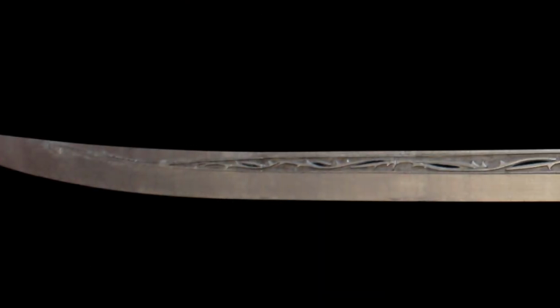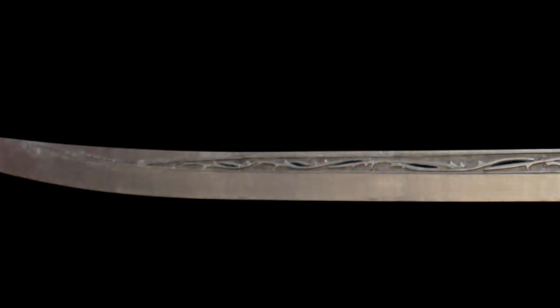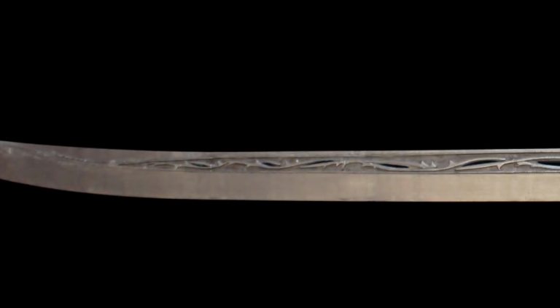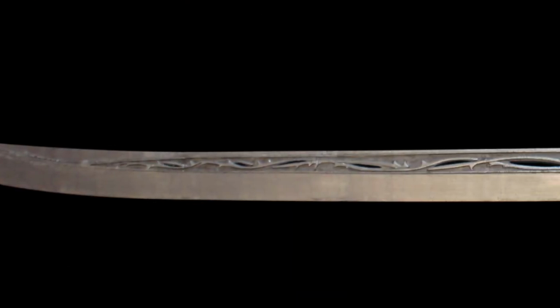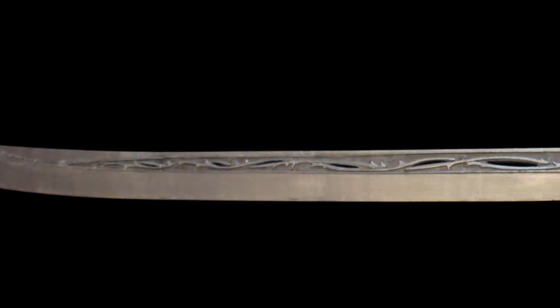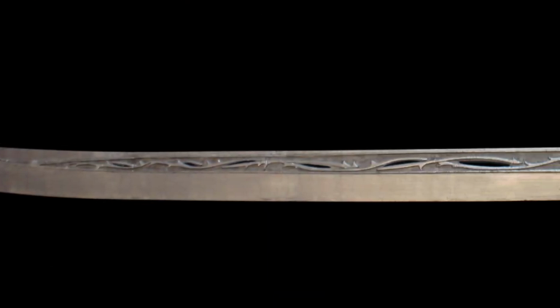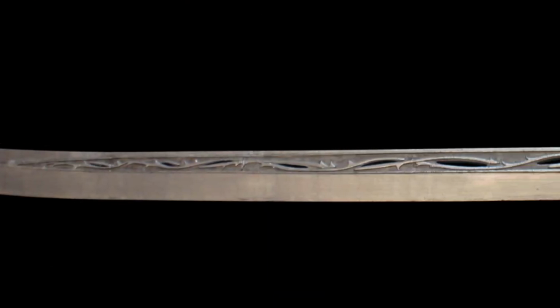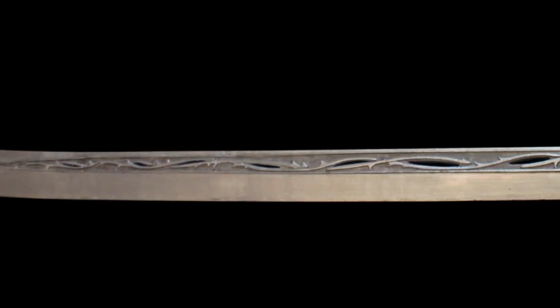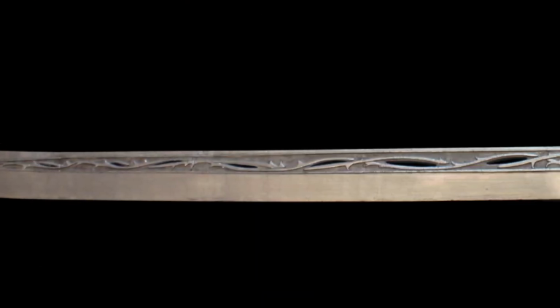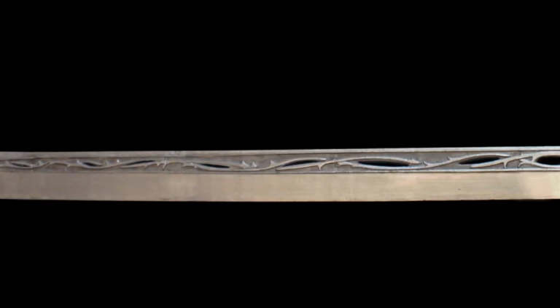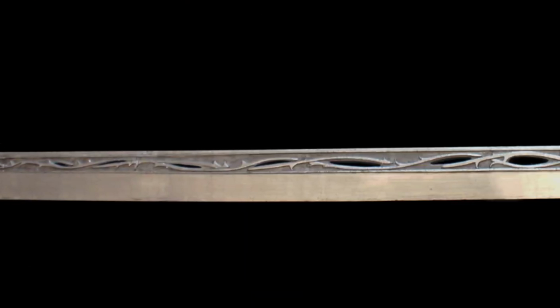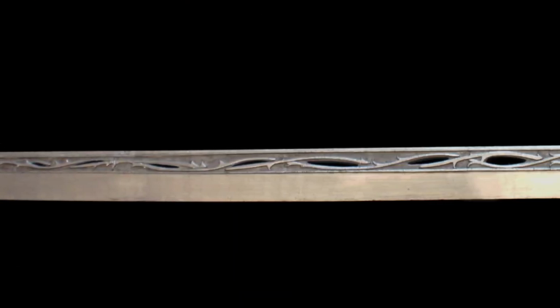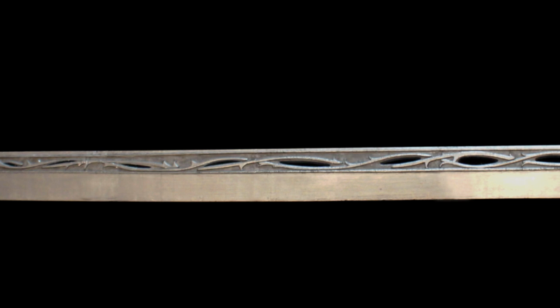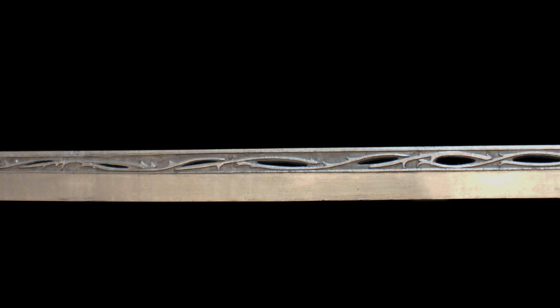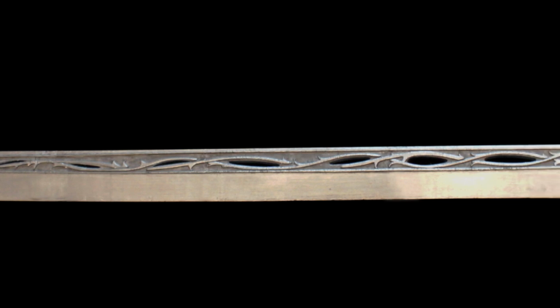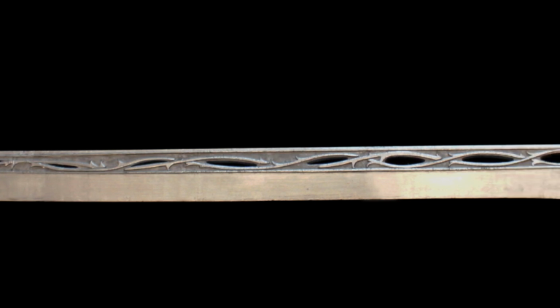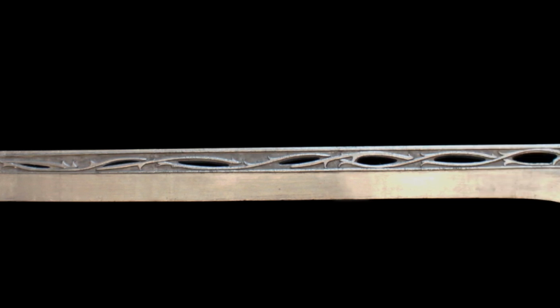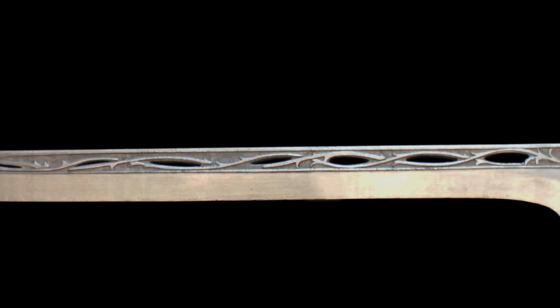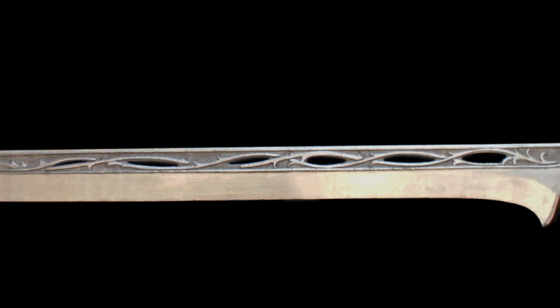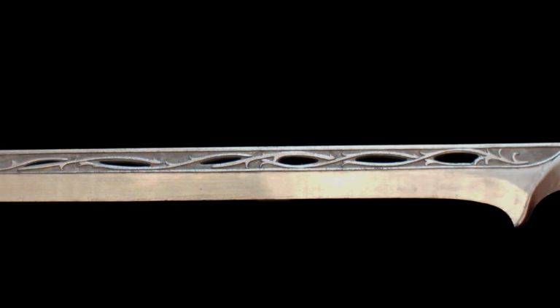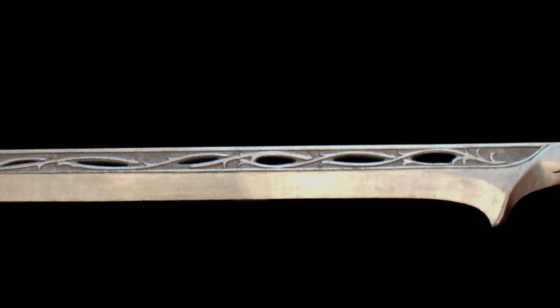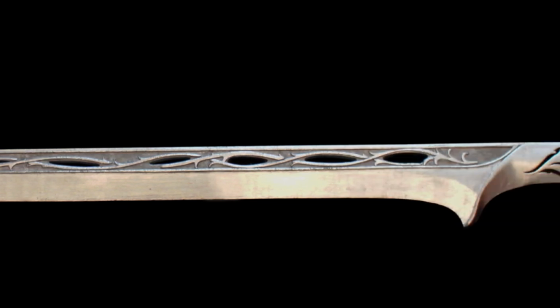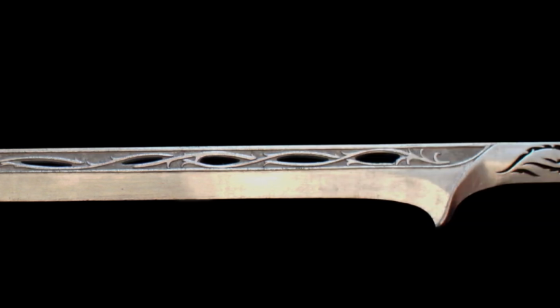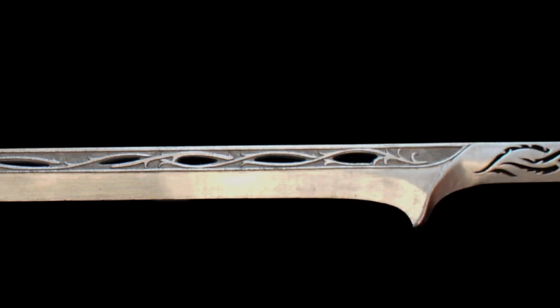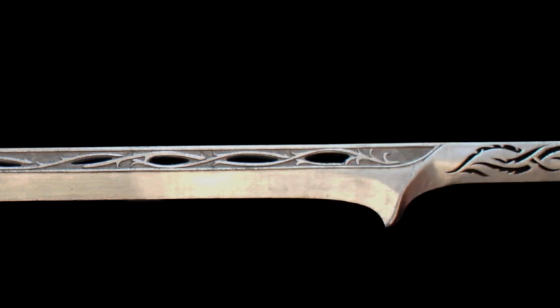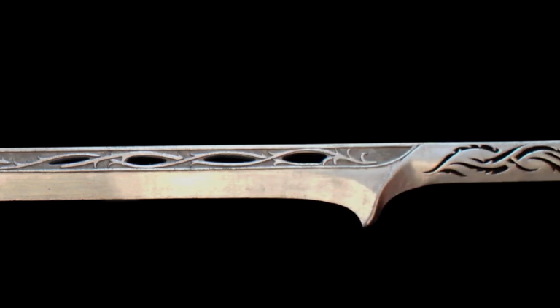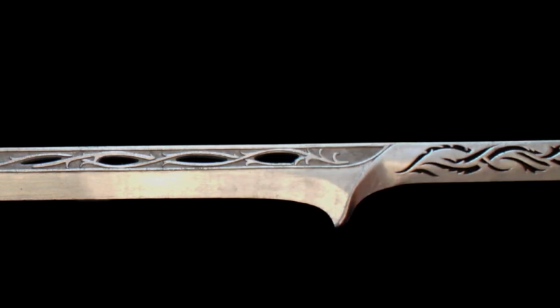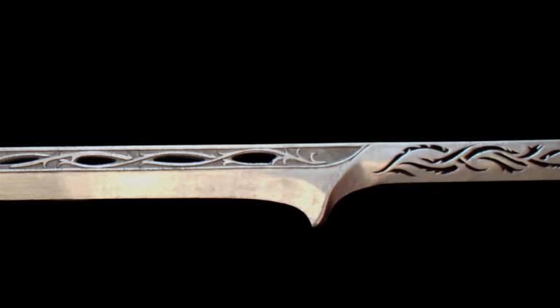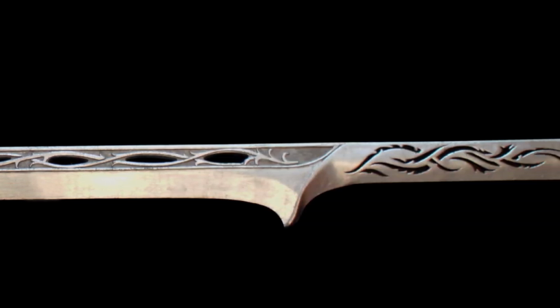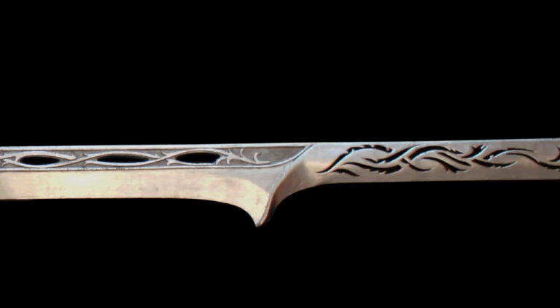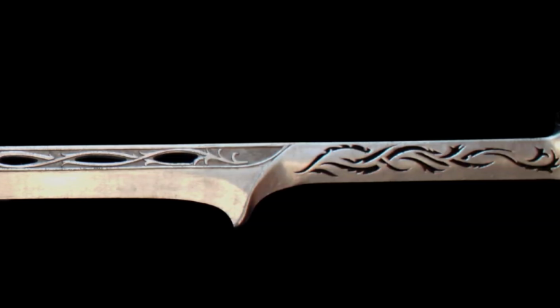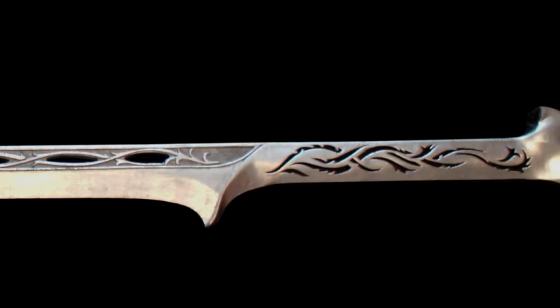Finally, I was able to have one of the swords from The Hobbit which I had been wanting since the film came out.